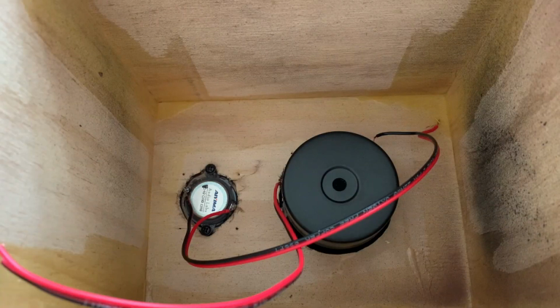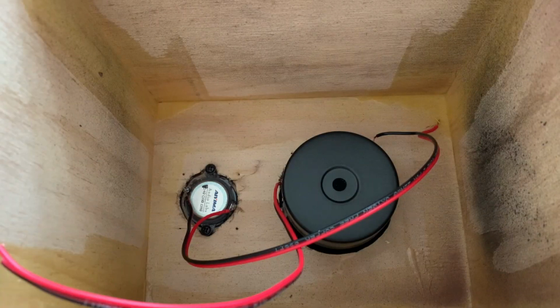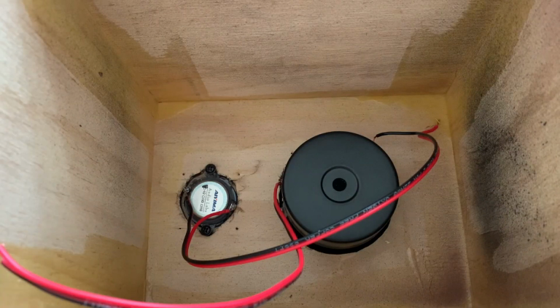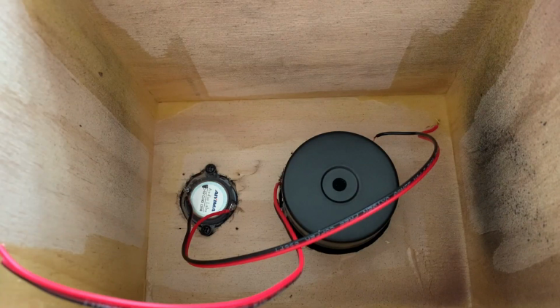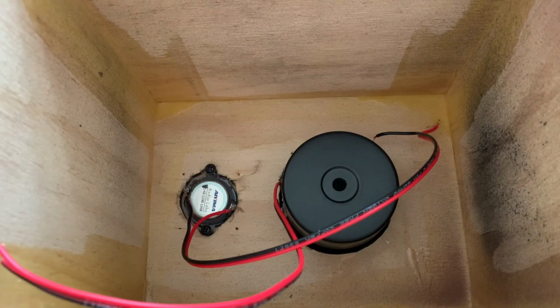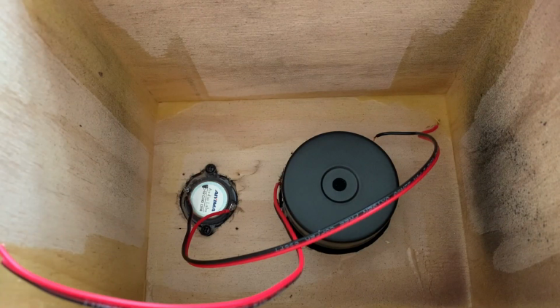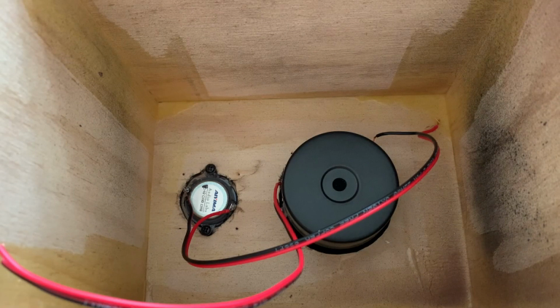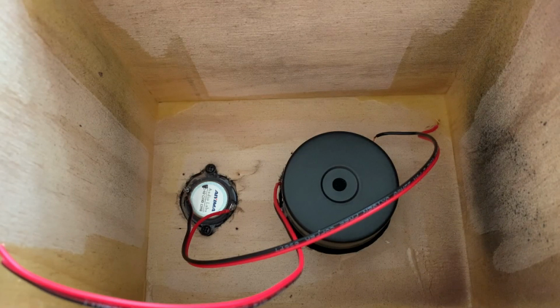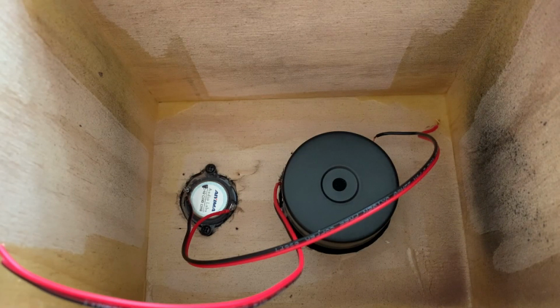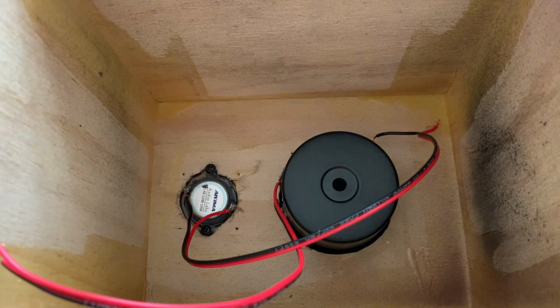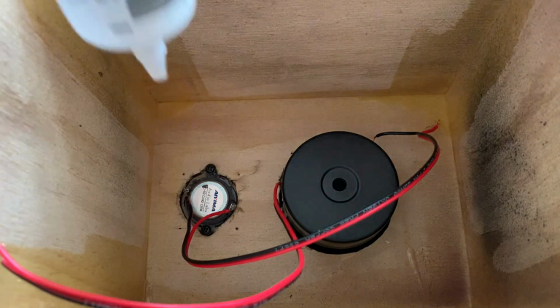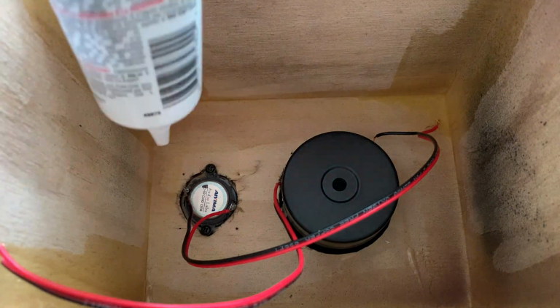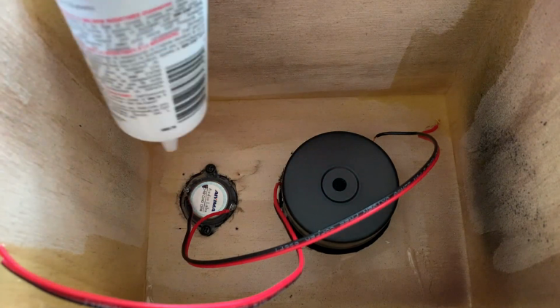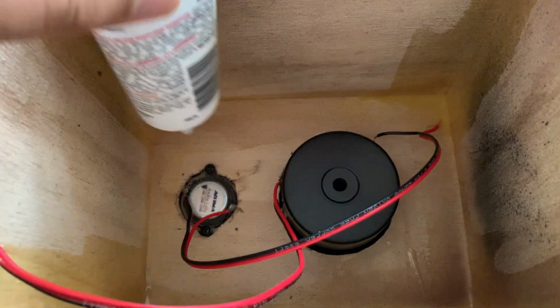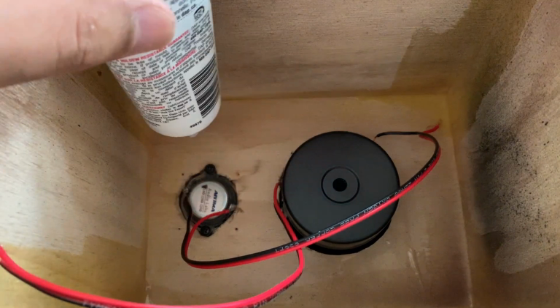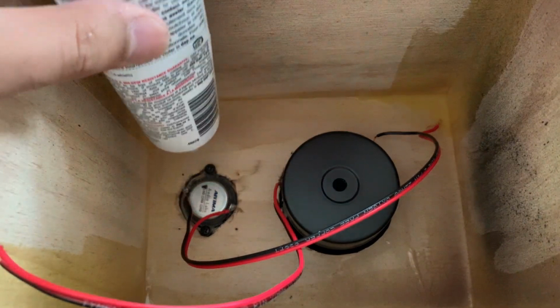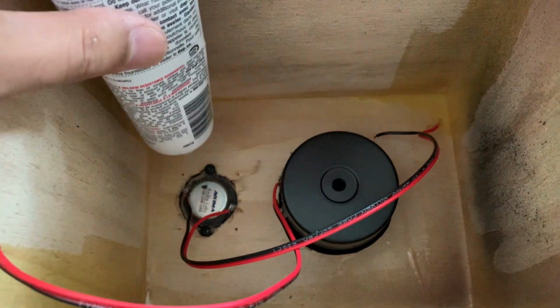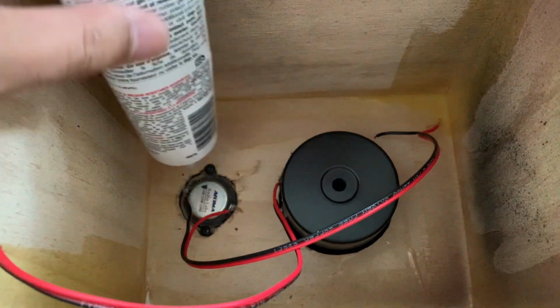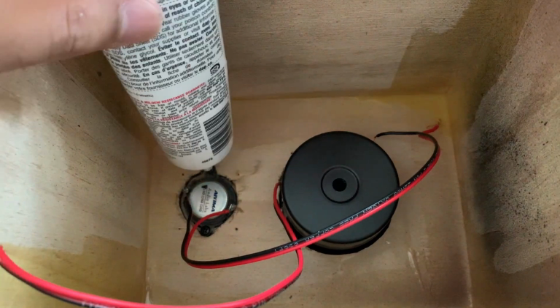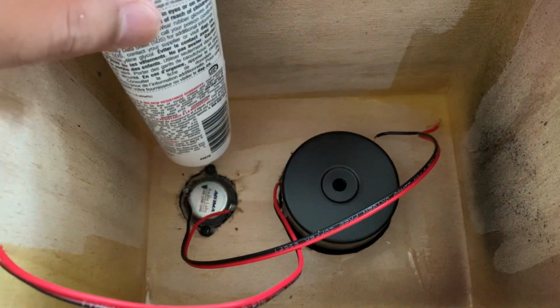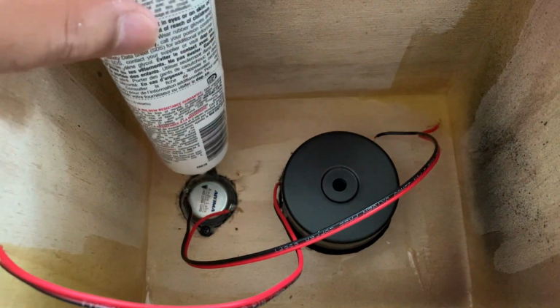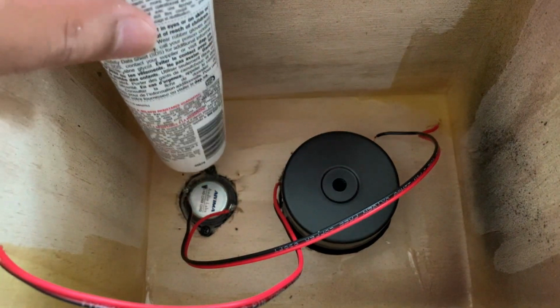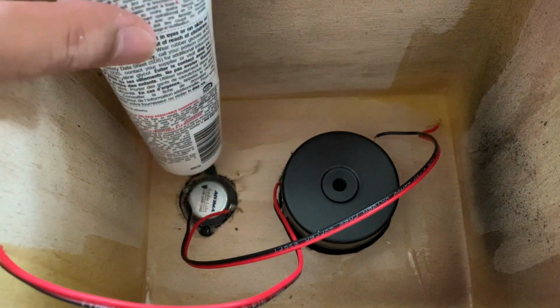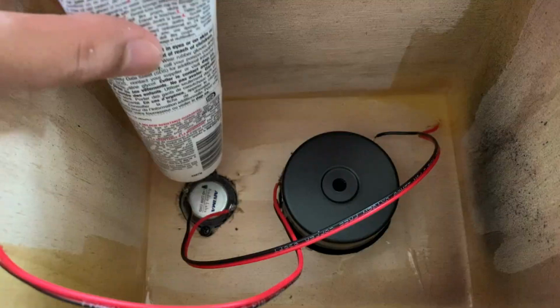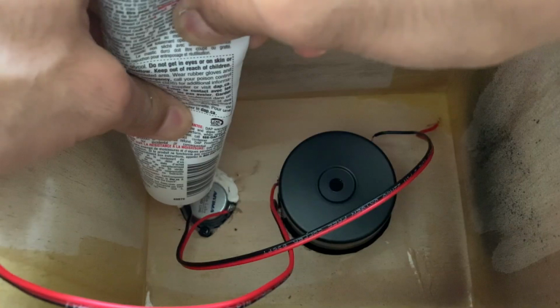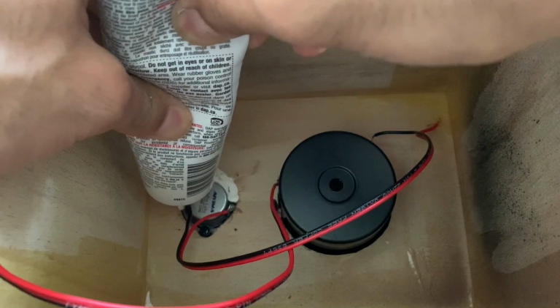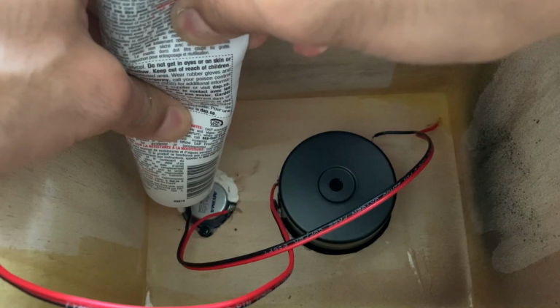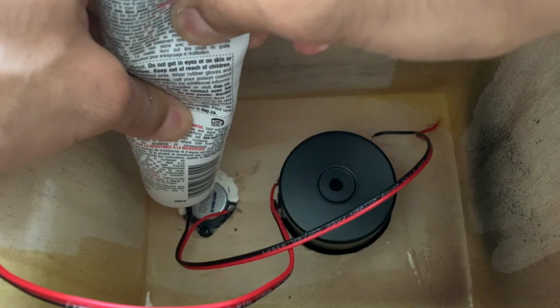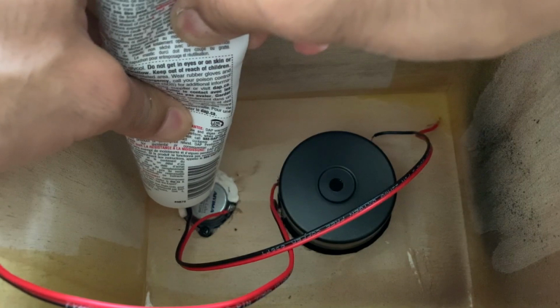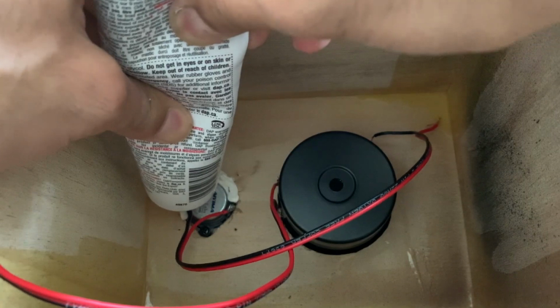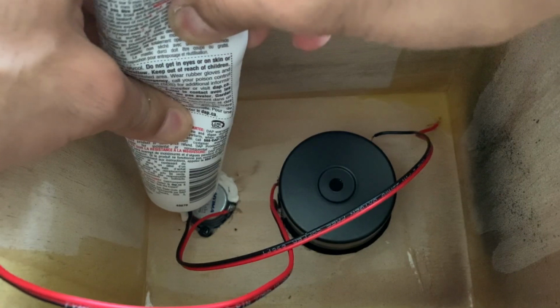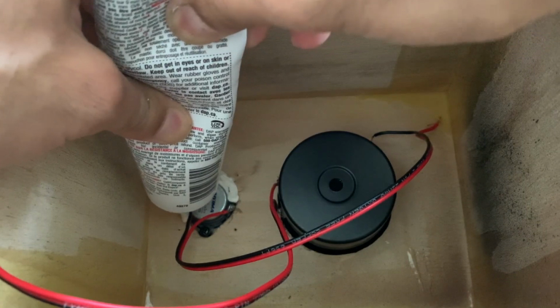After mounting the speaker drivers inside, I applied some silicone sealant around the drivers to prevent sound leakage.